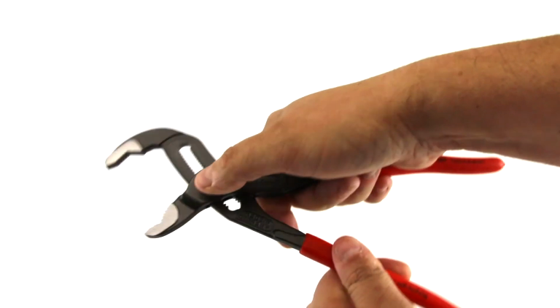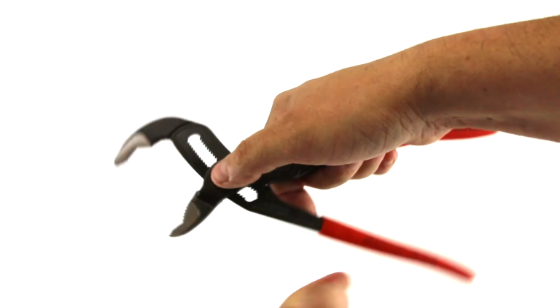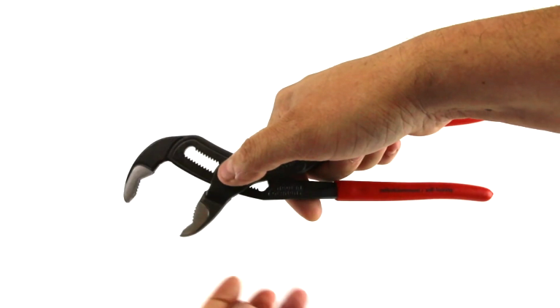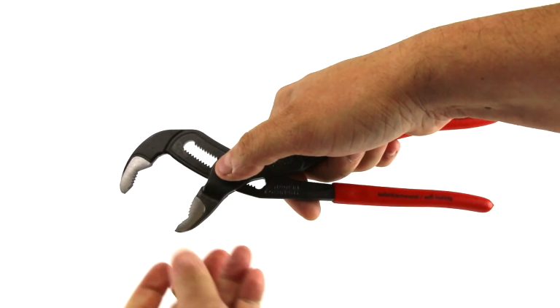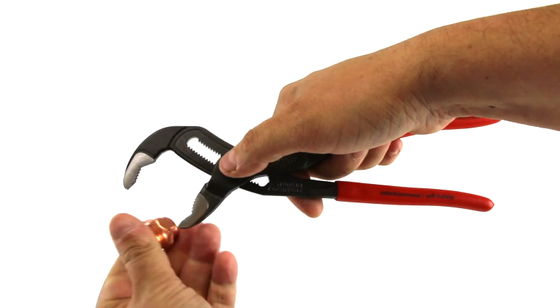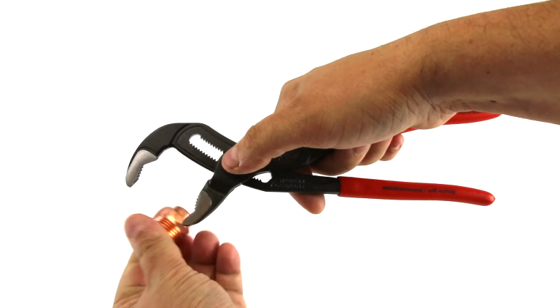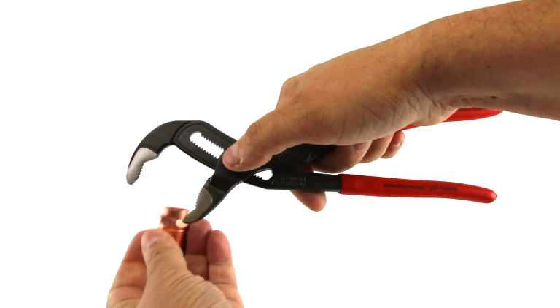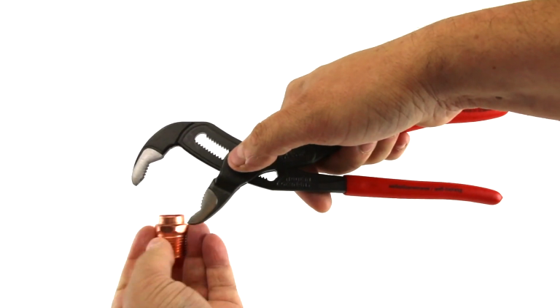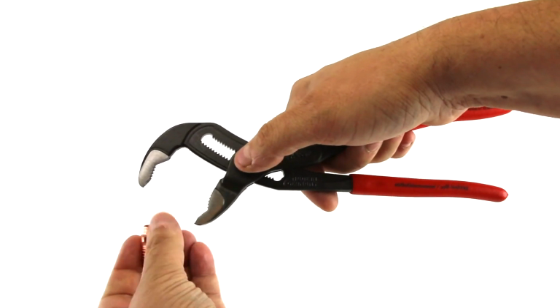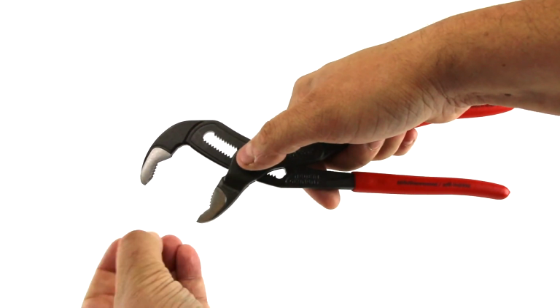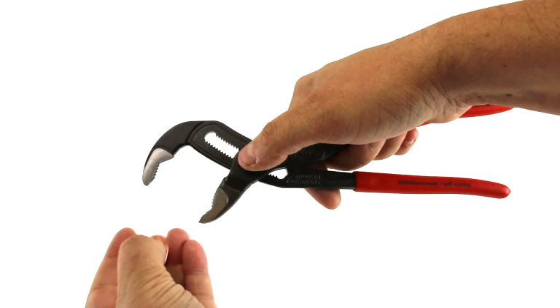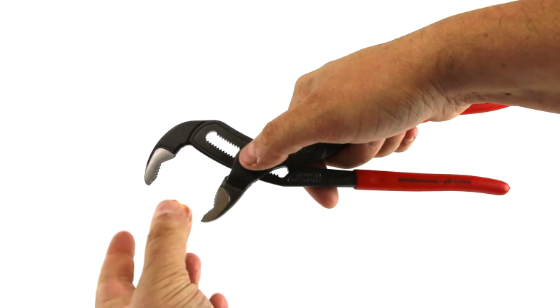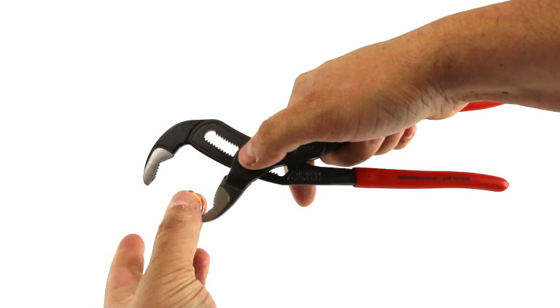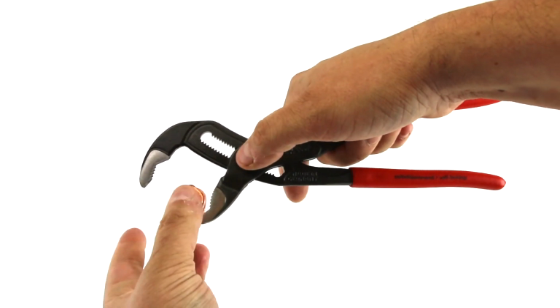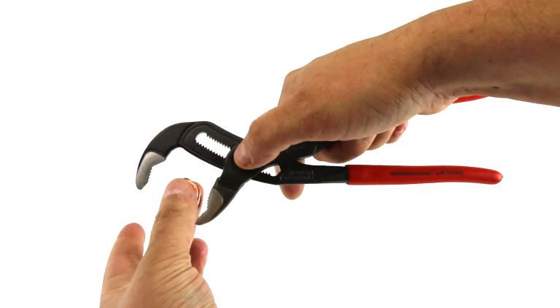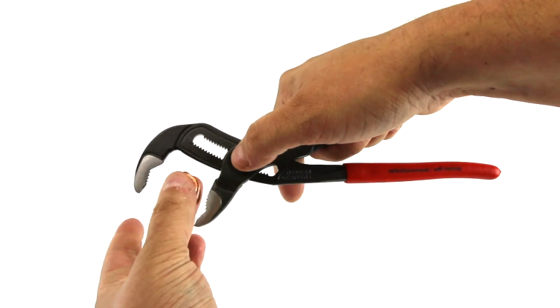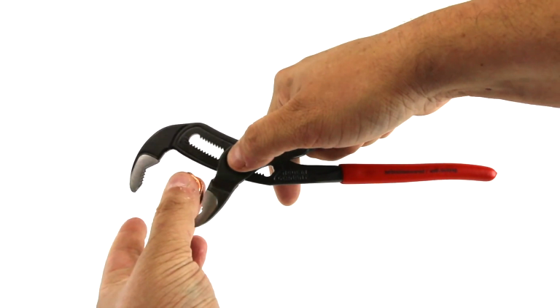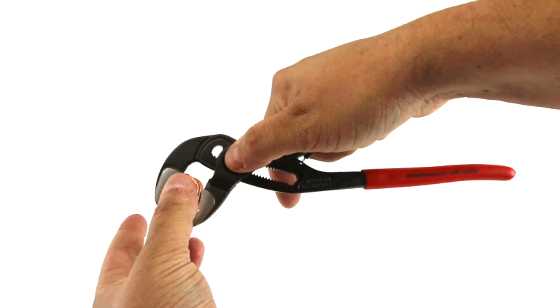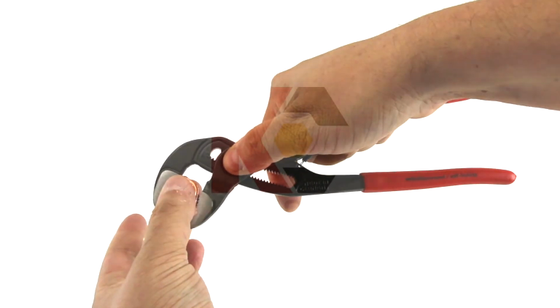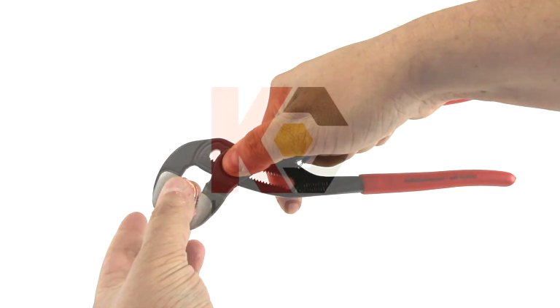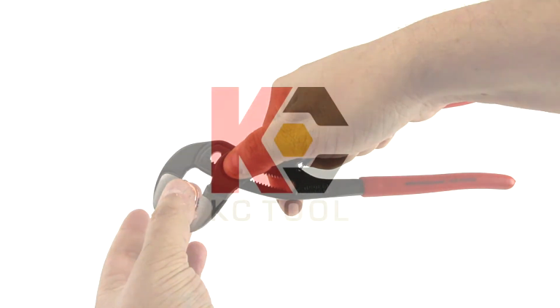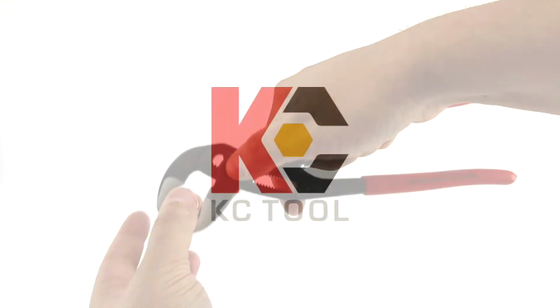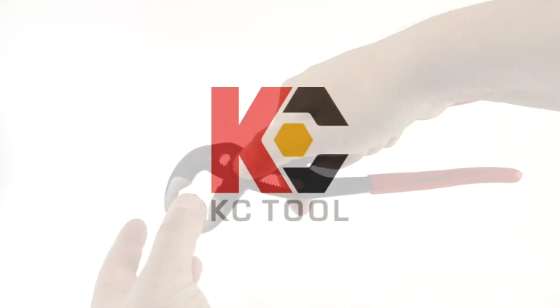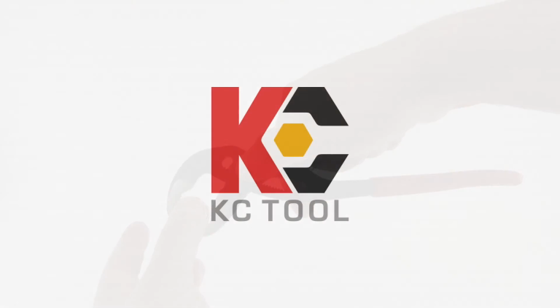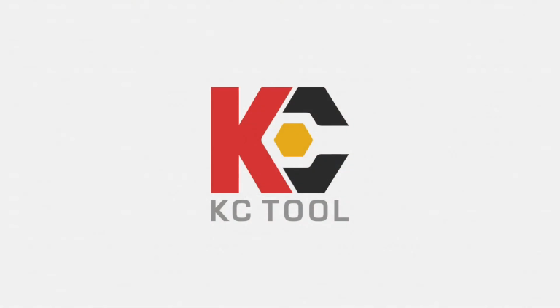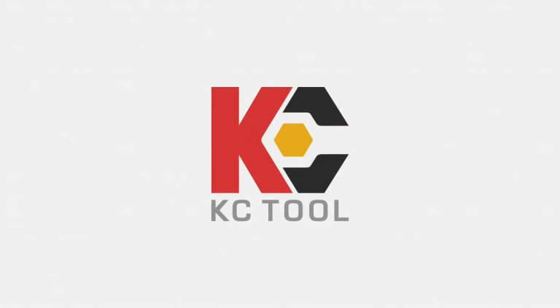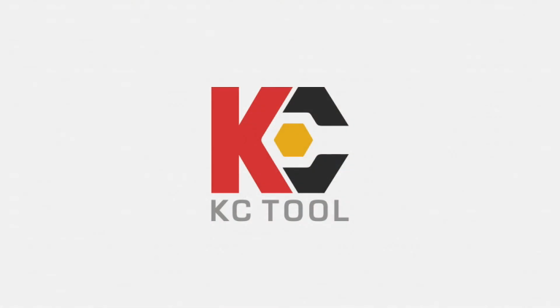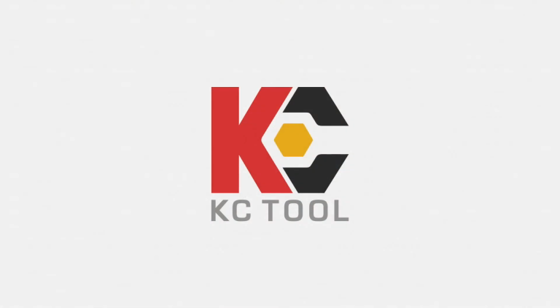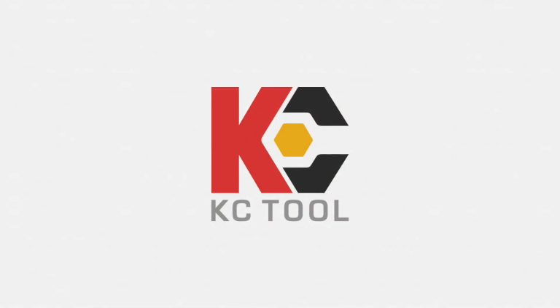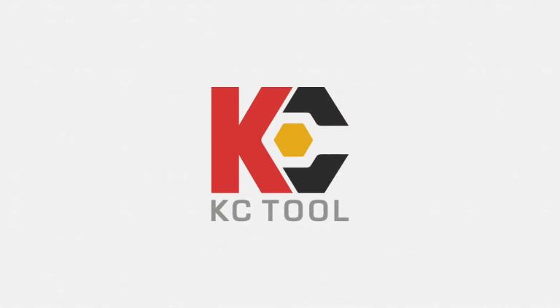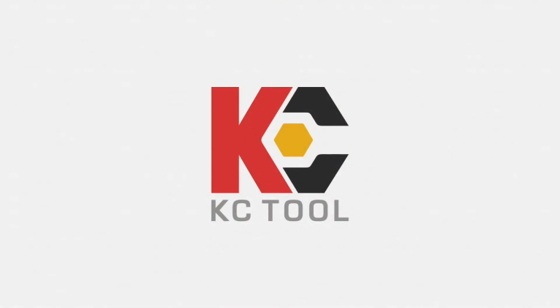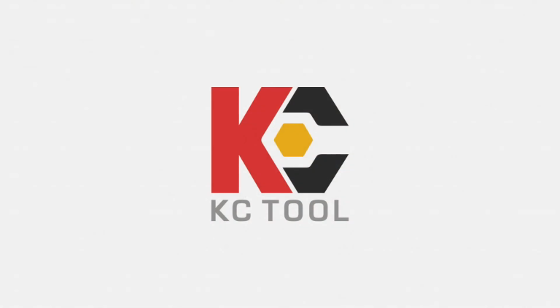A simple addition to an already great tool, available at KCTool.